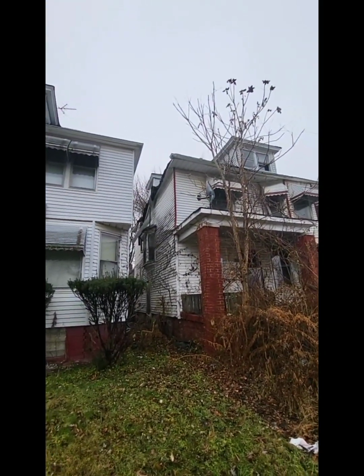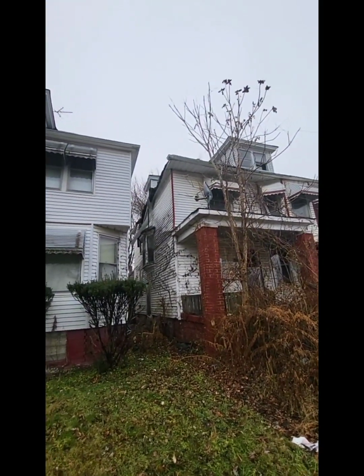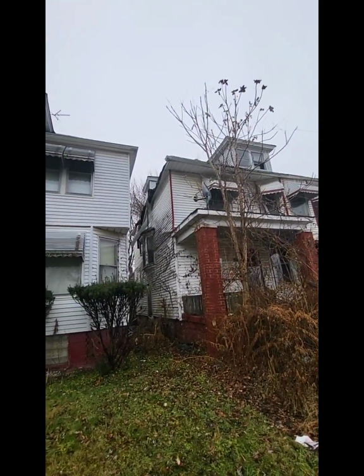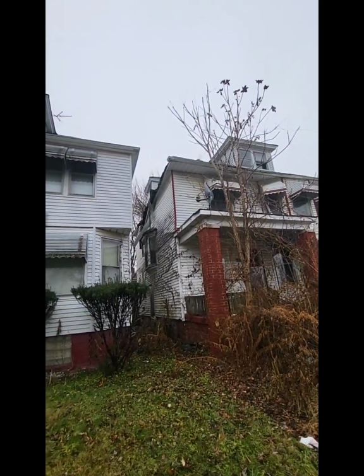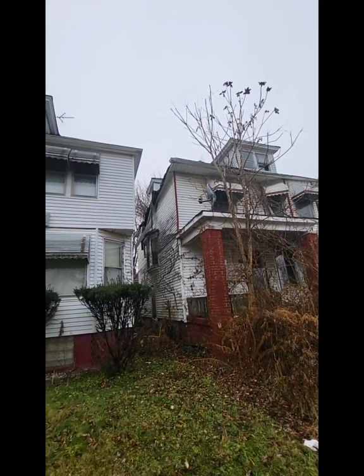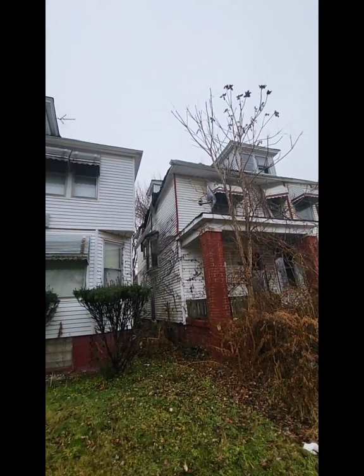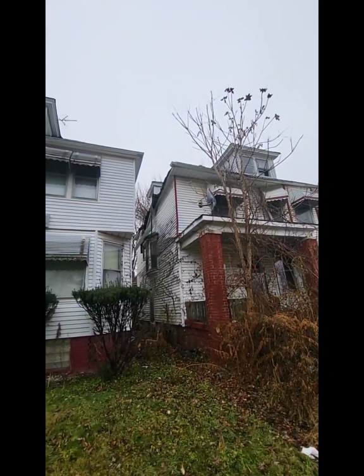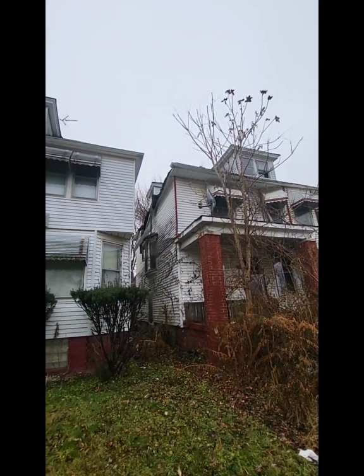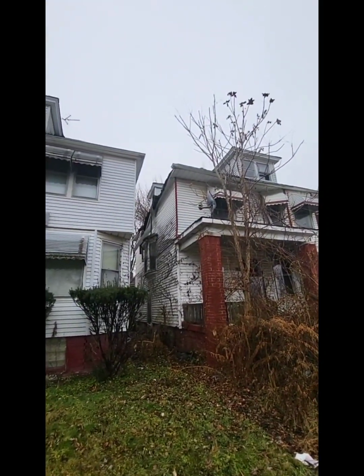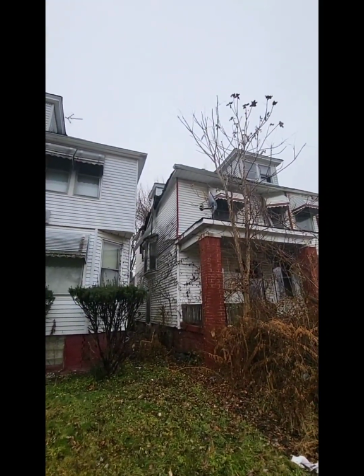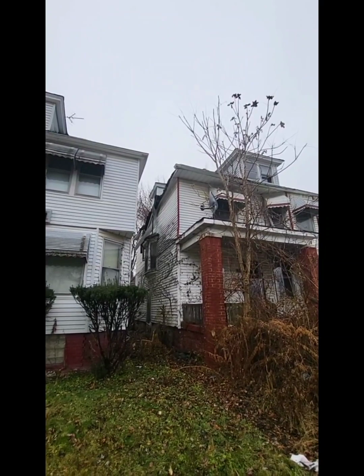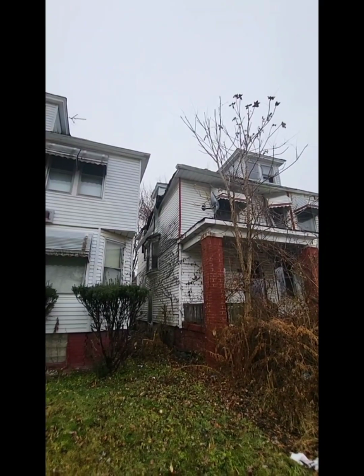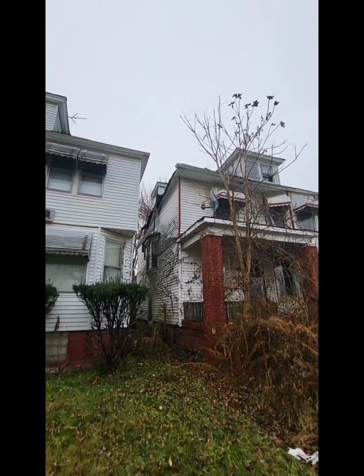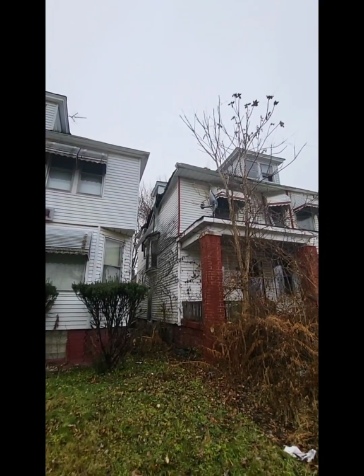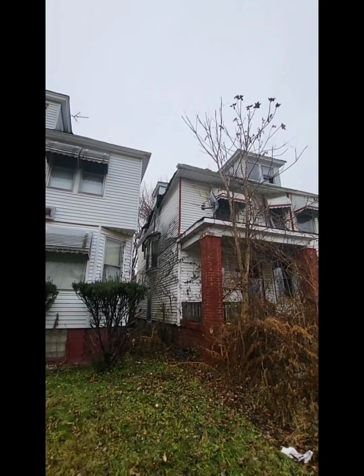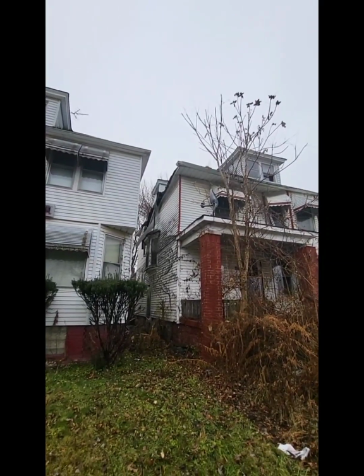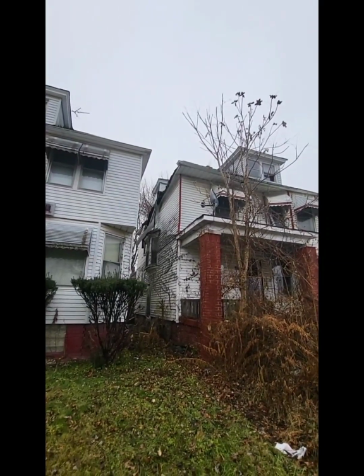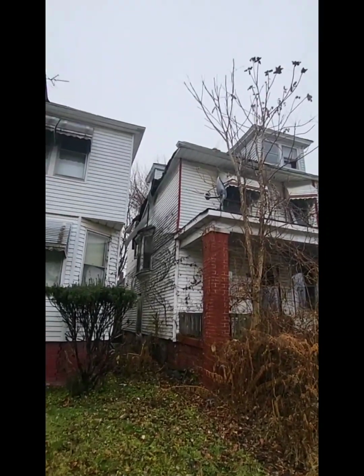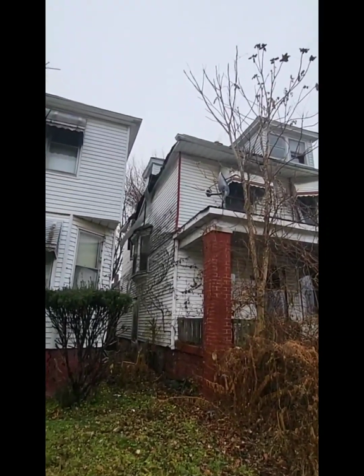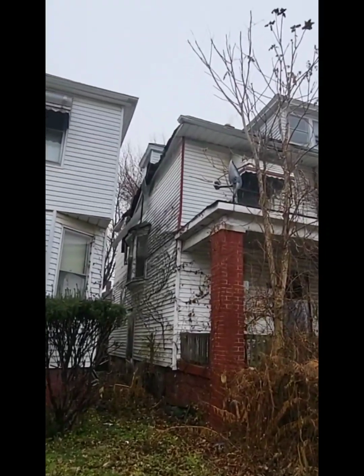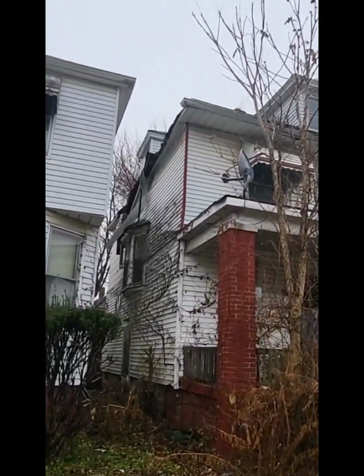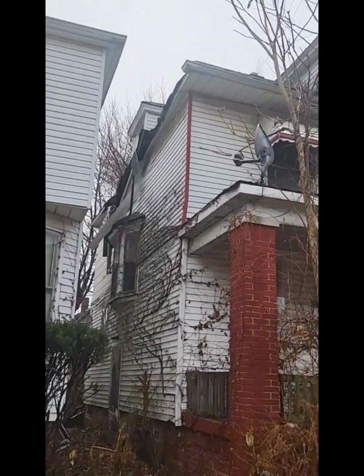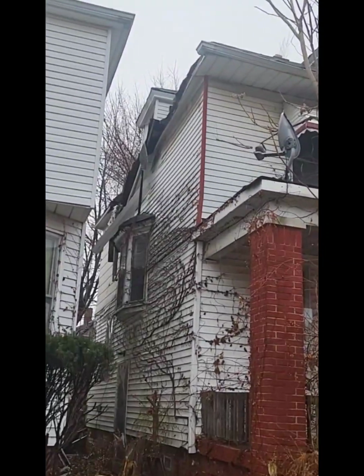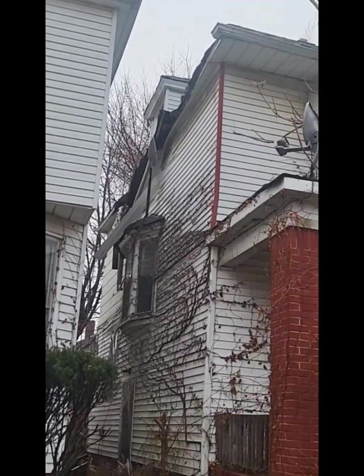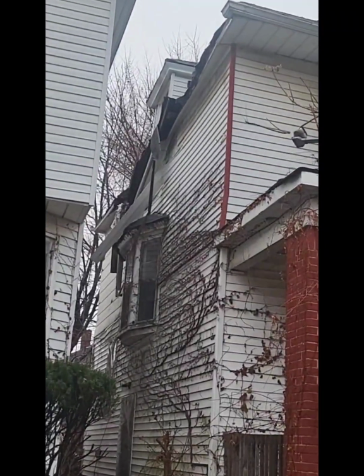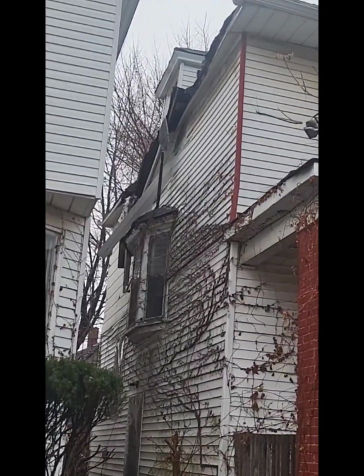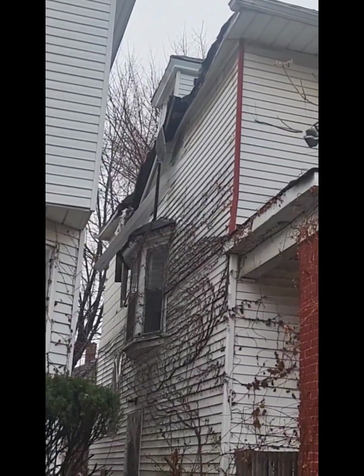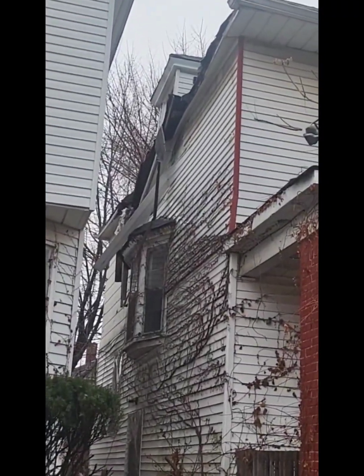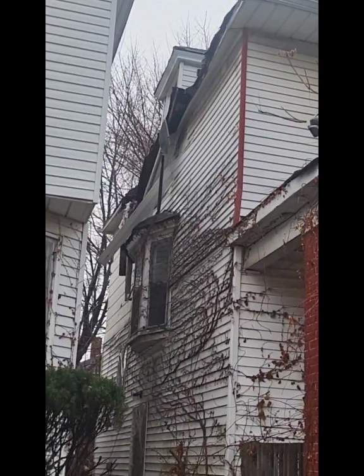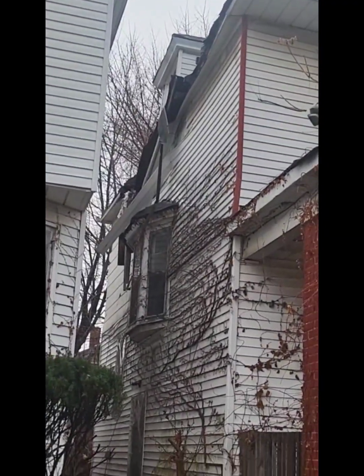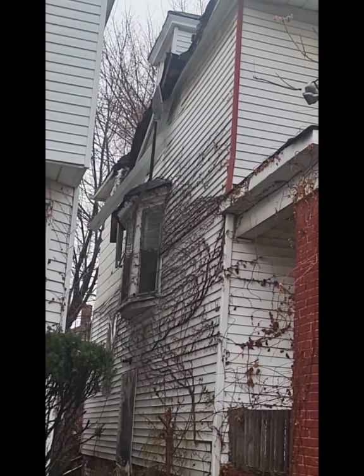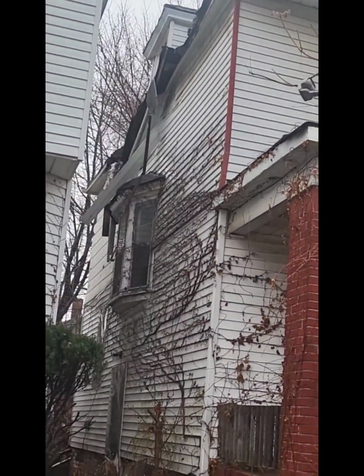Looks like there's a roof cave-in at the top right there on this side.